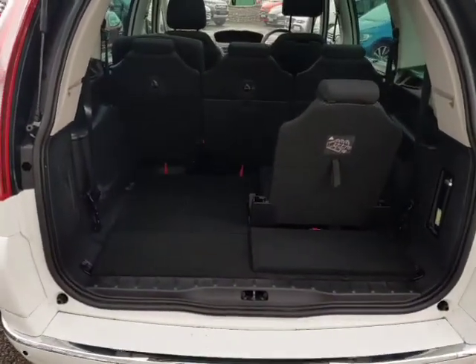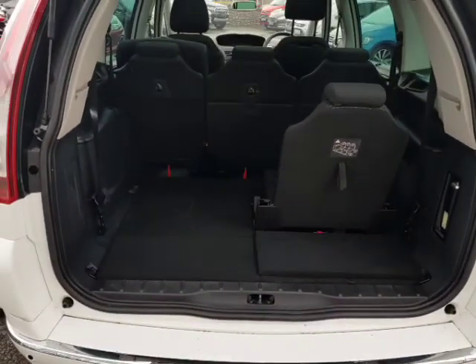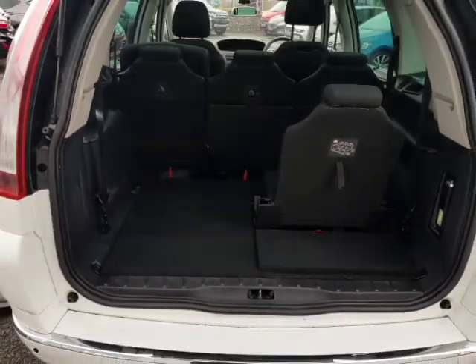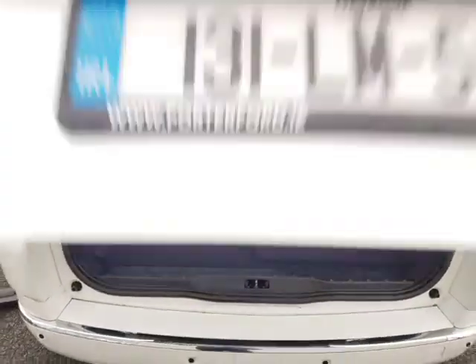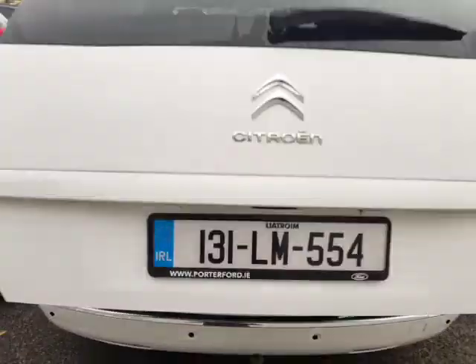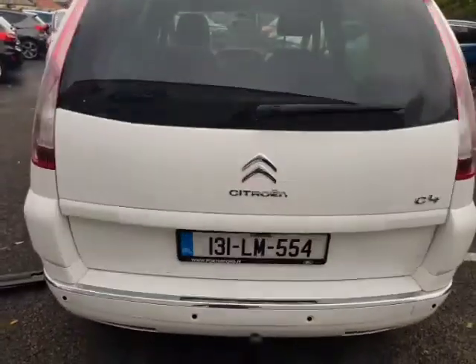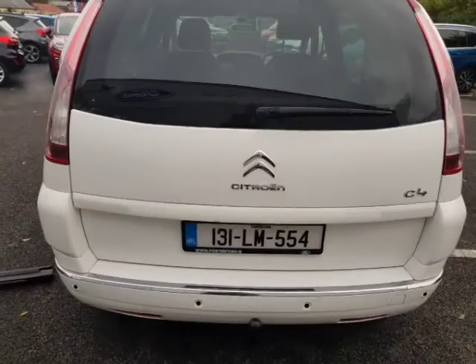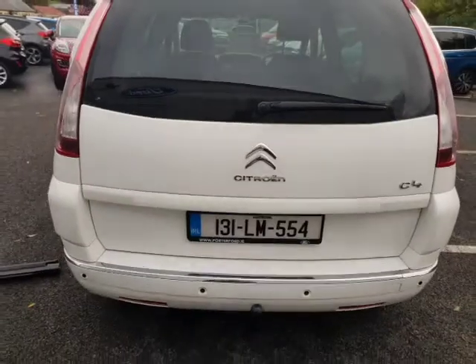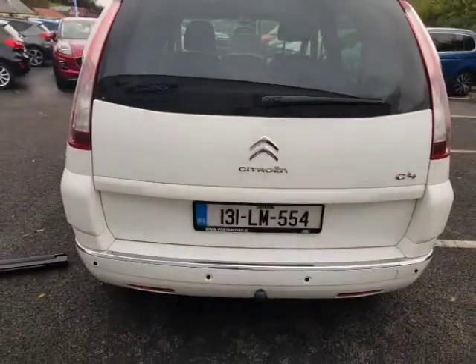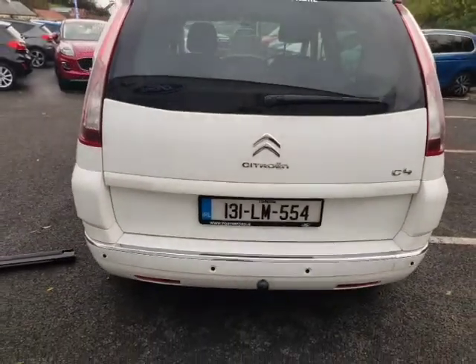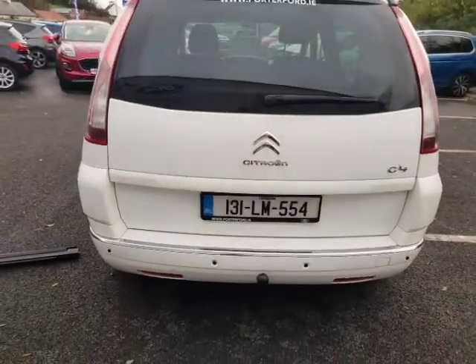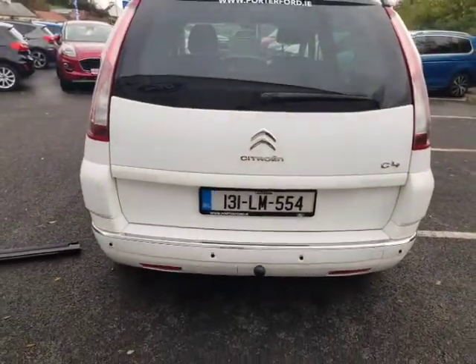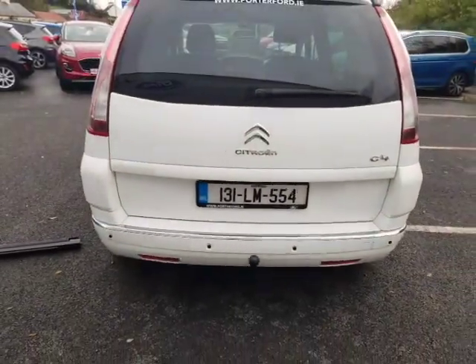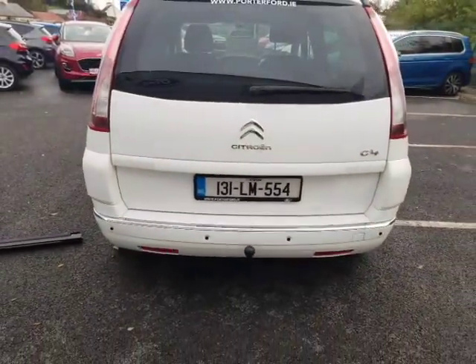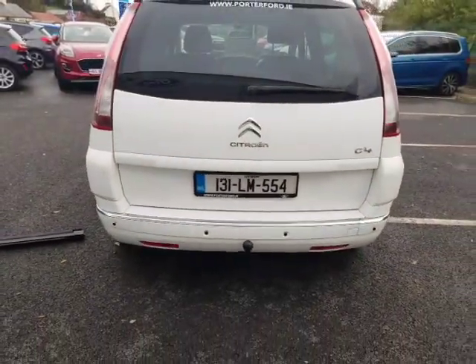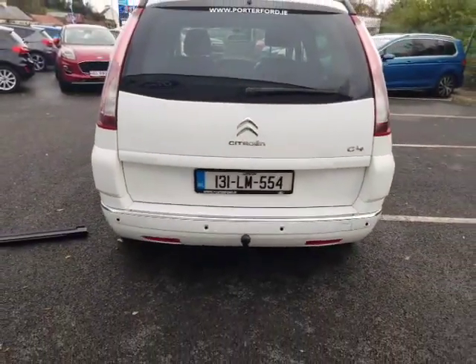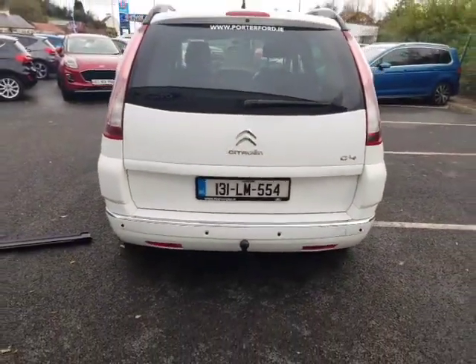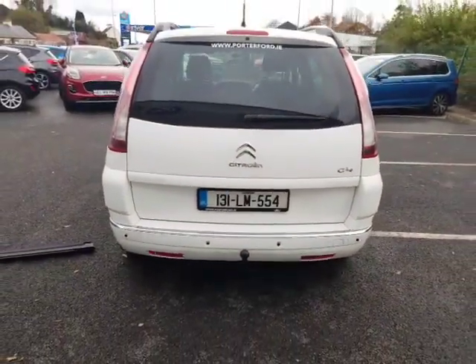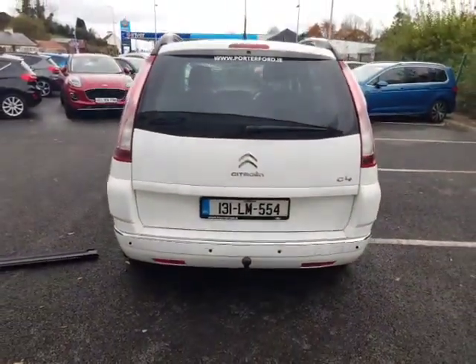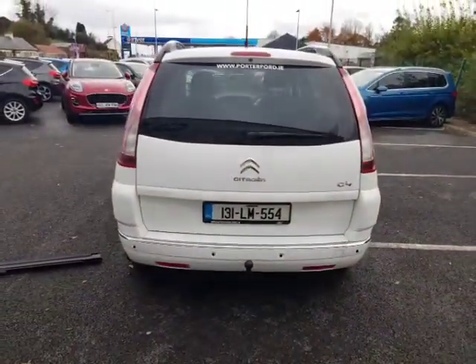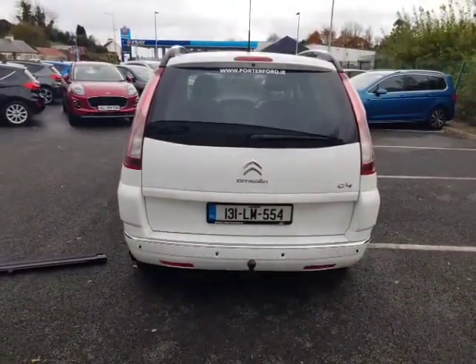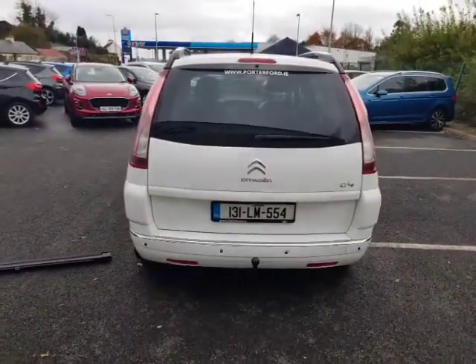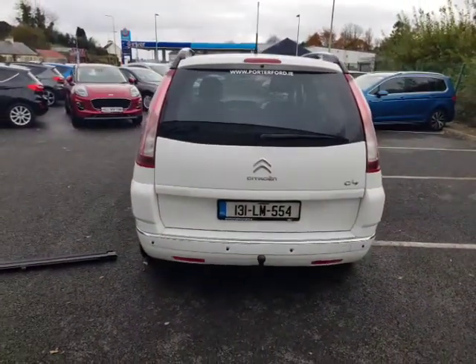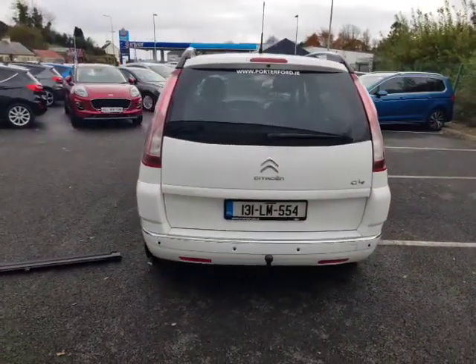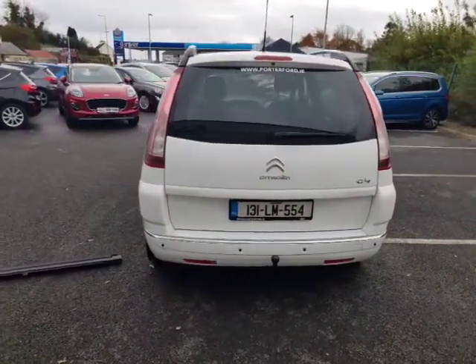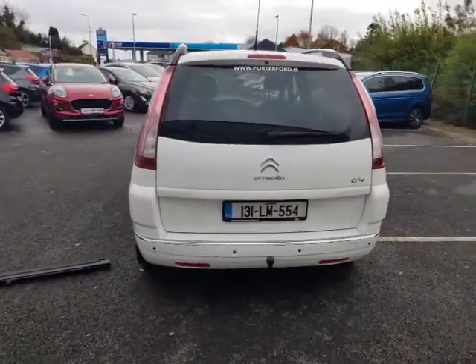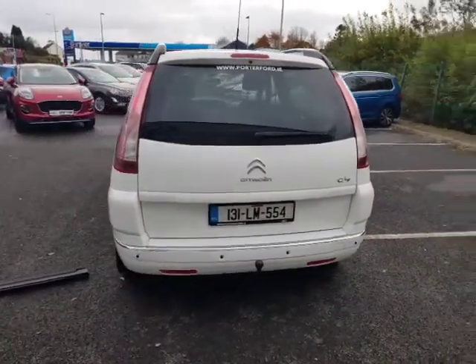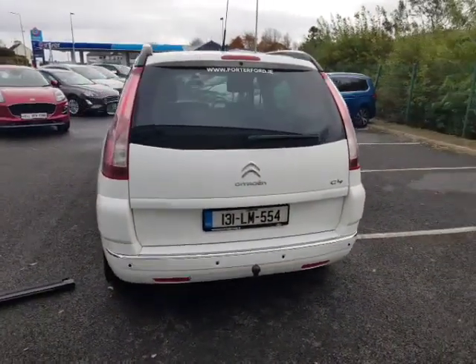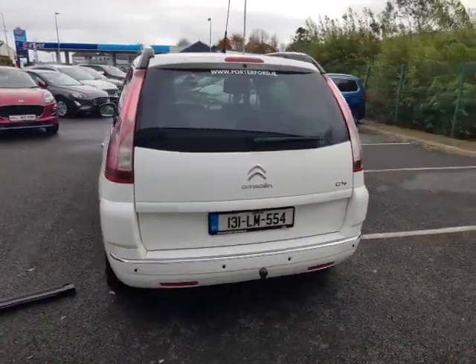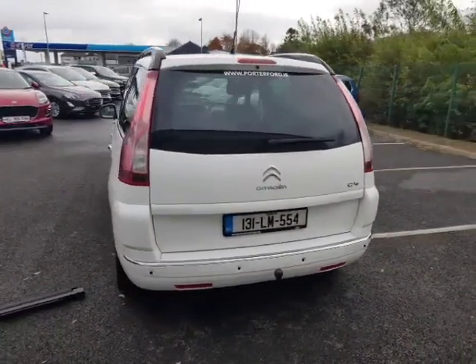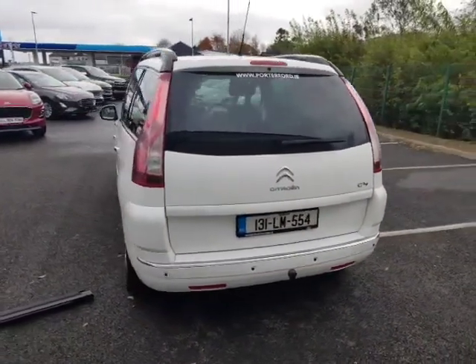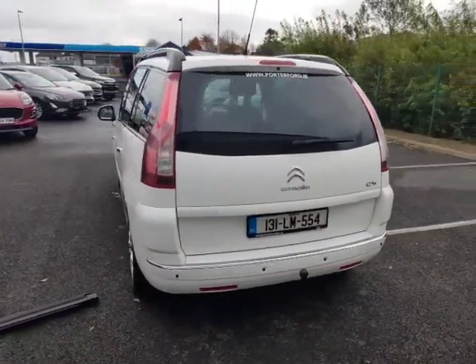Let's close the boot. This vehicle also has rear parking sensors and a rear towbar.